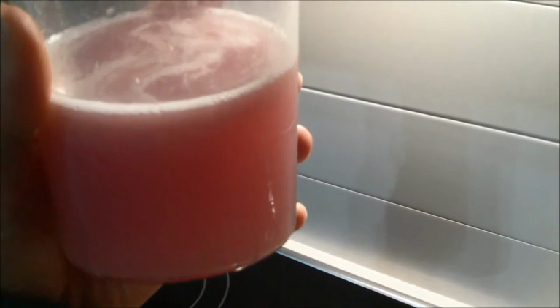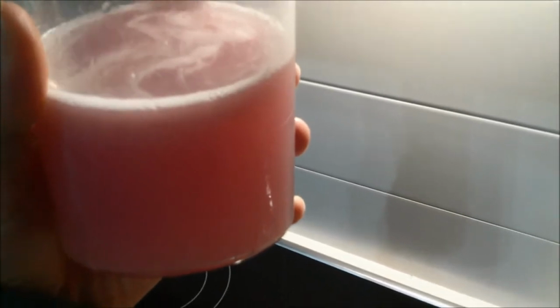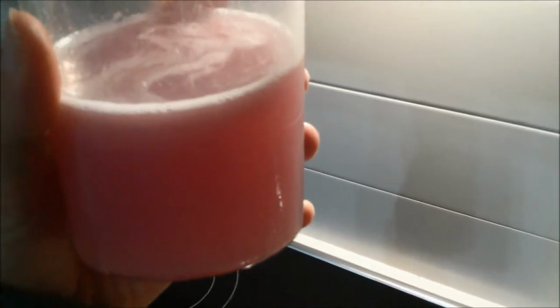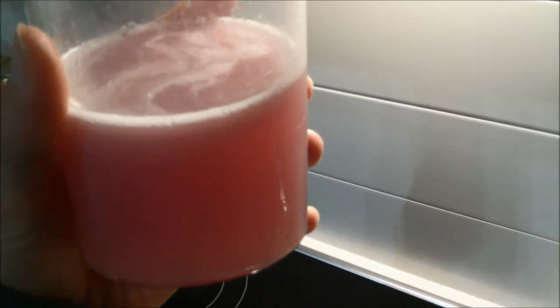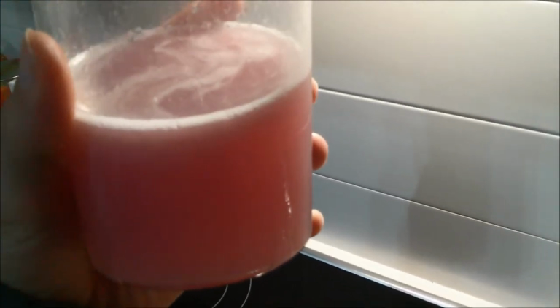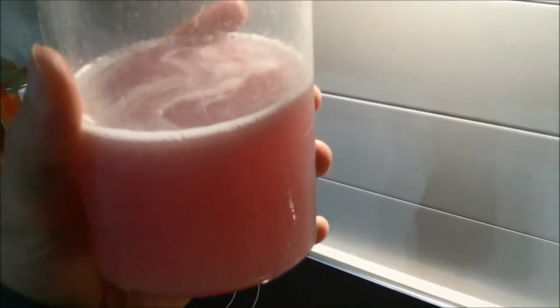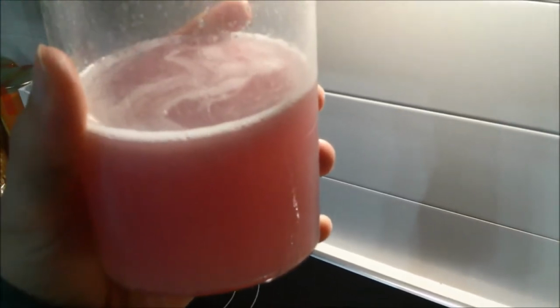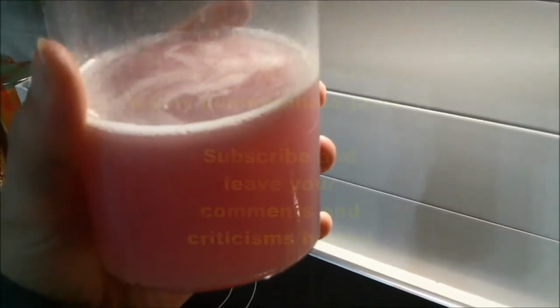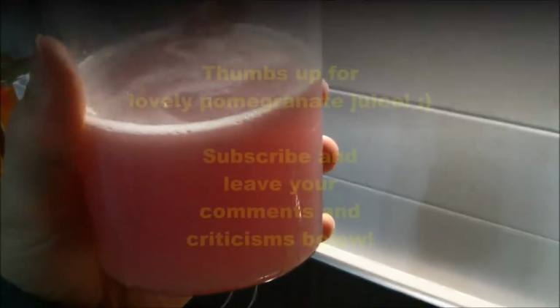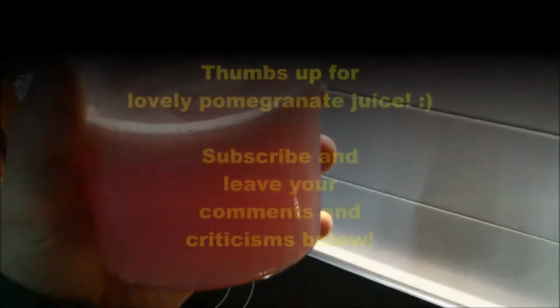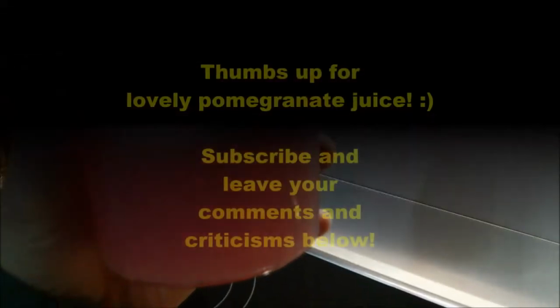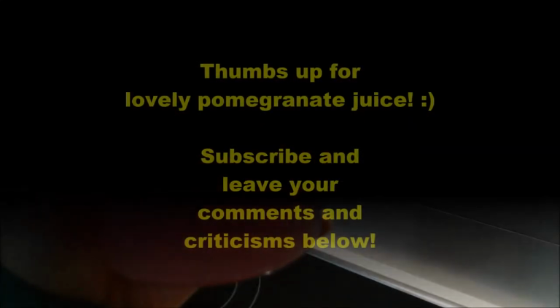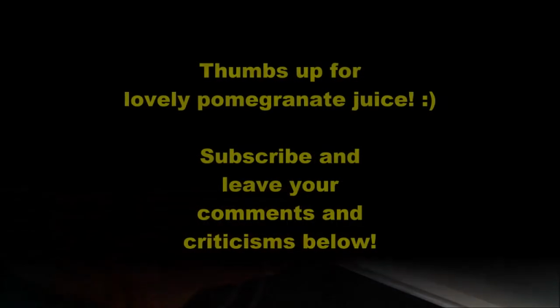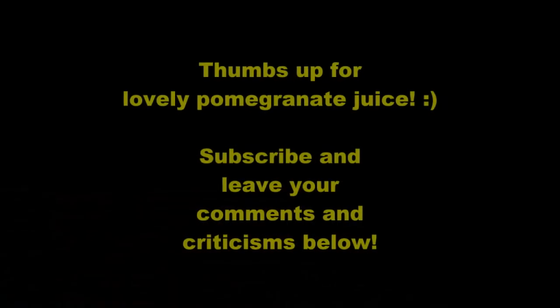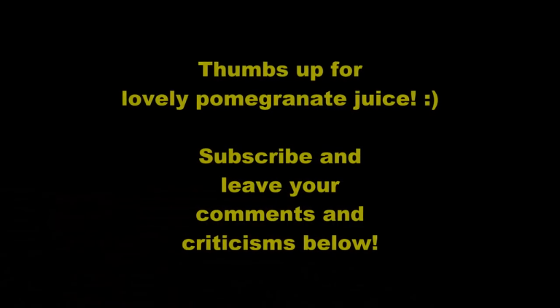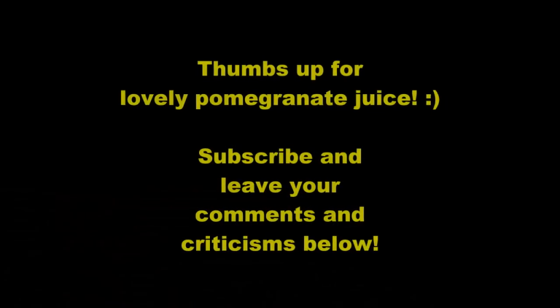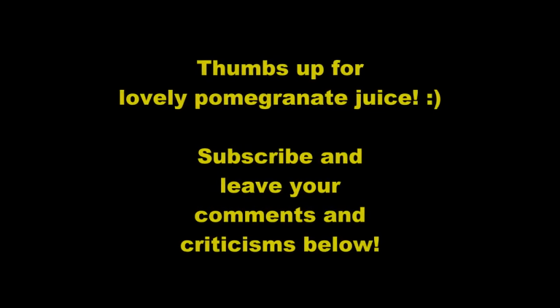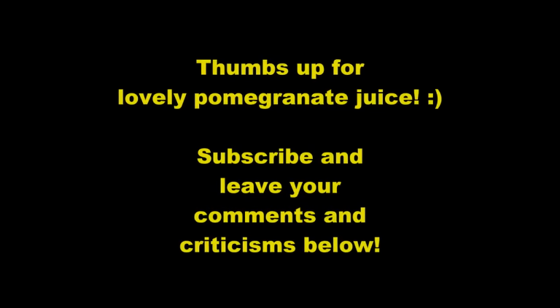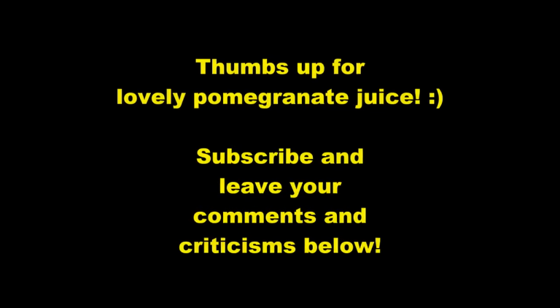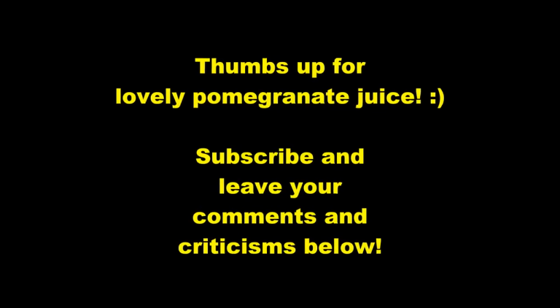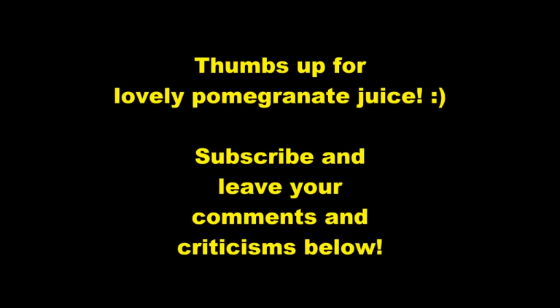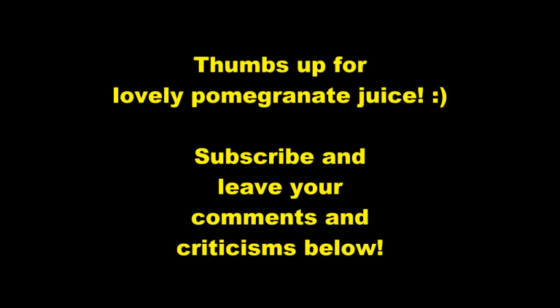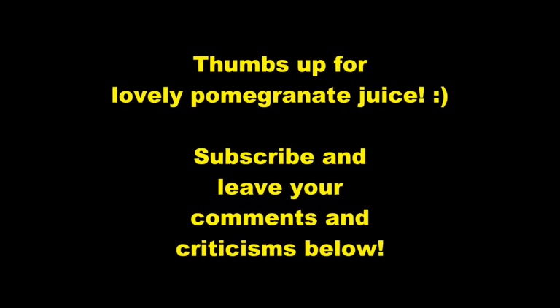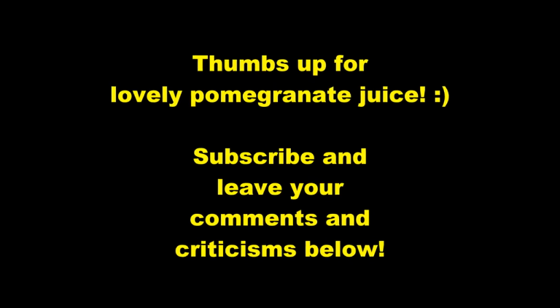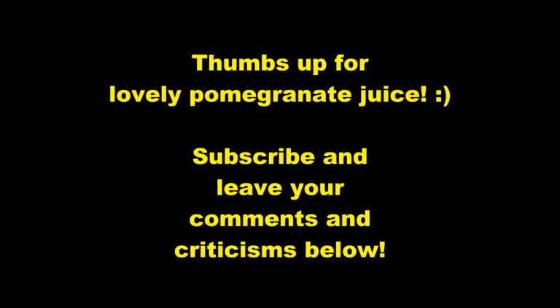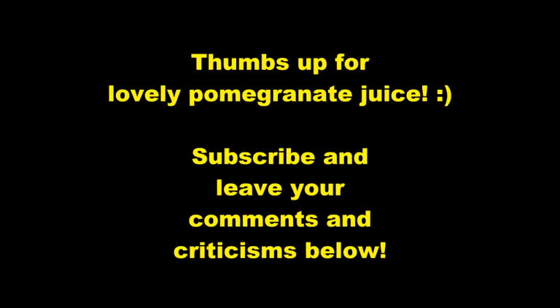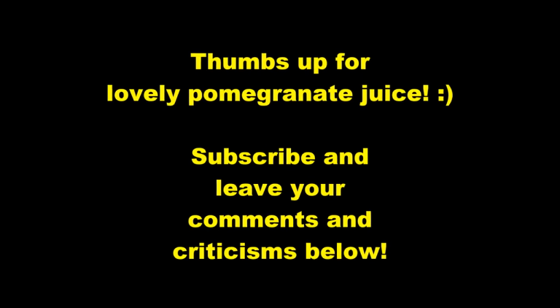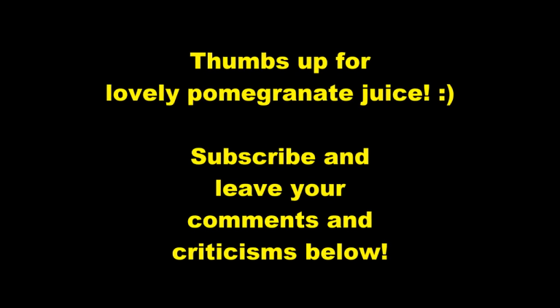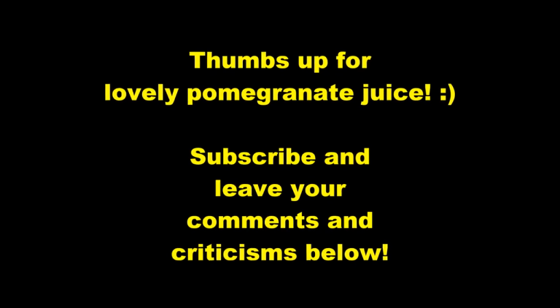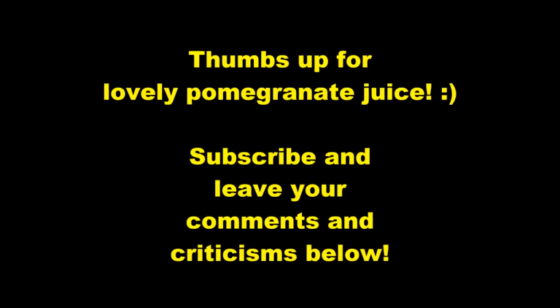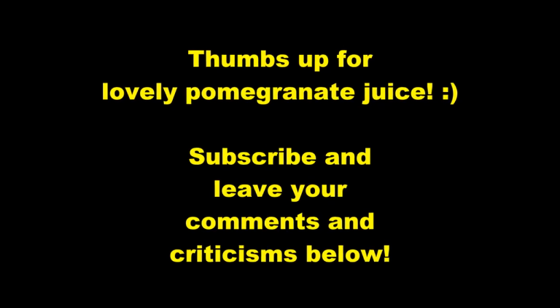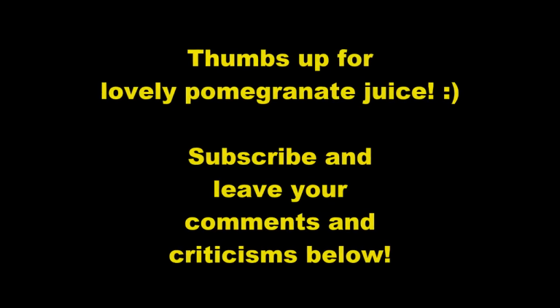Pomegranate juice! Give me a thumbs up if you liked this video, and click the subscribe button below if you want to keep watching my videos.